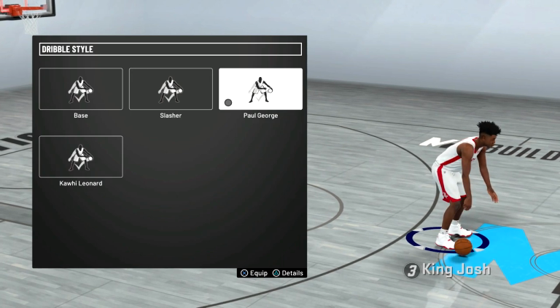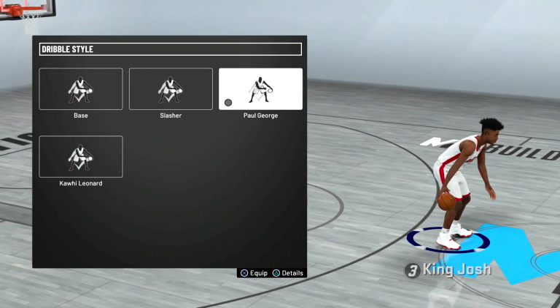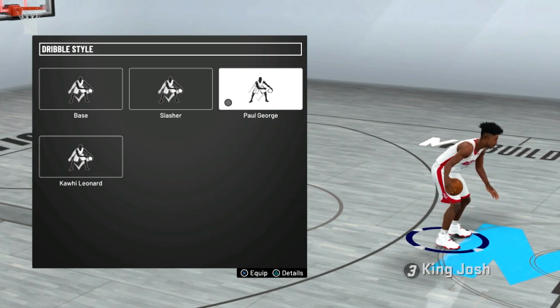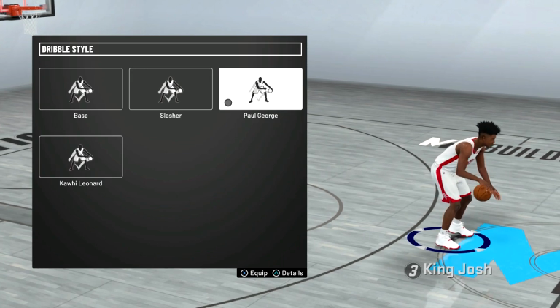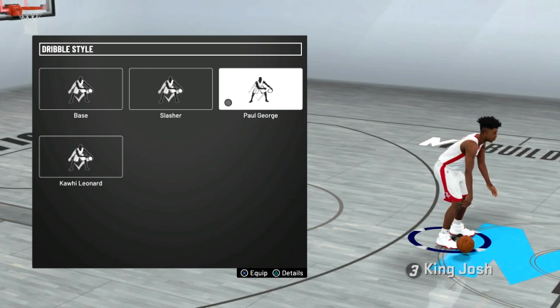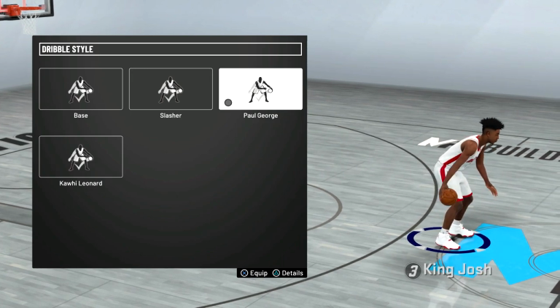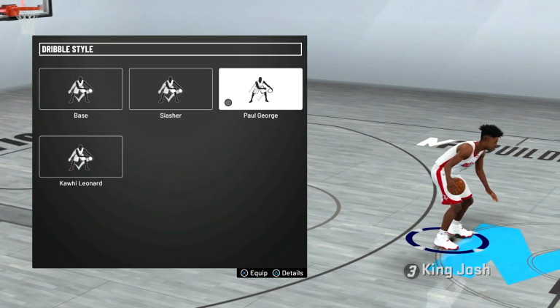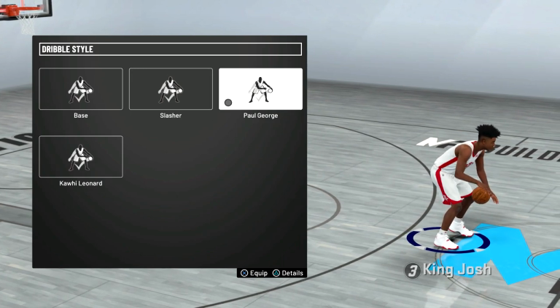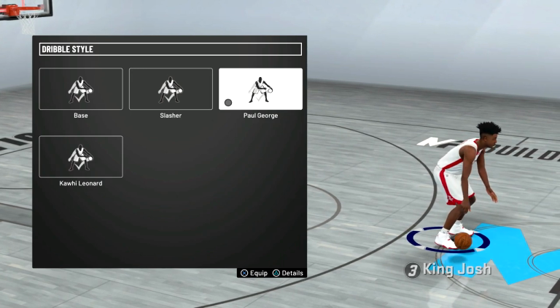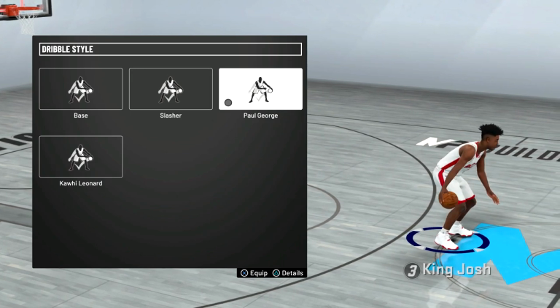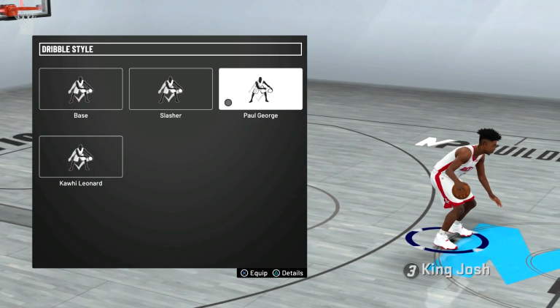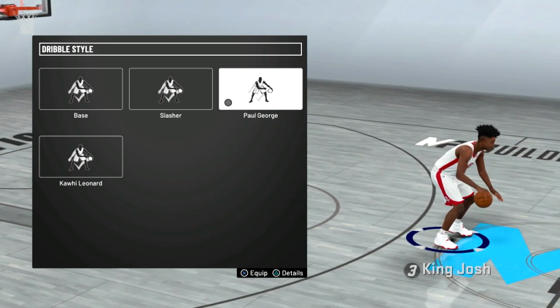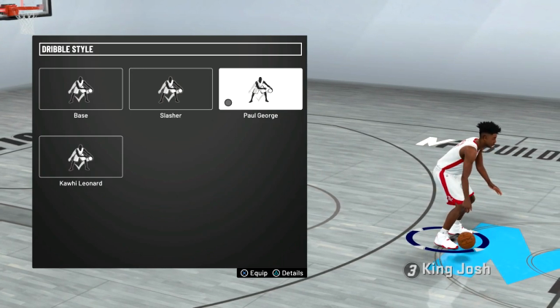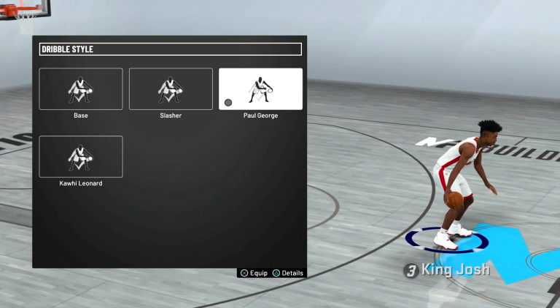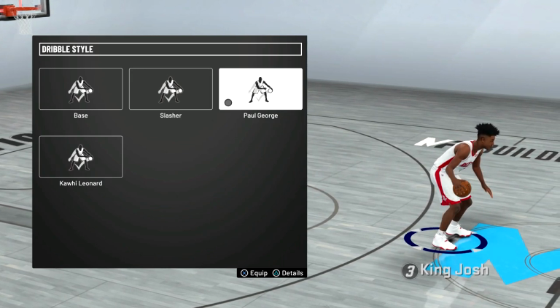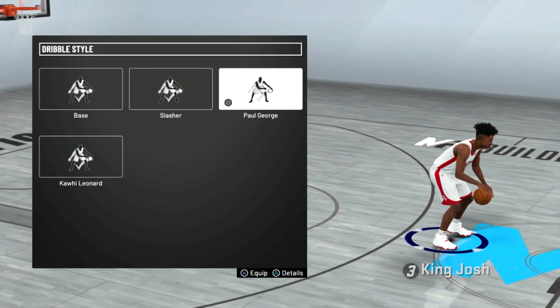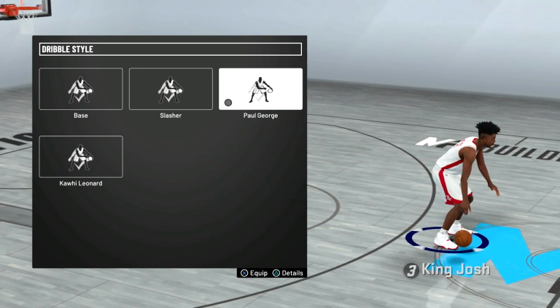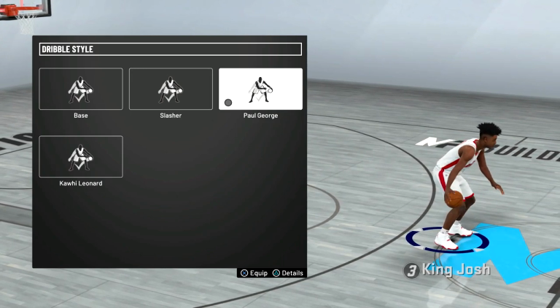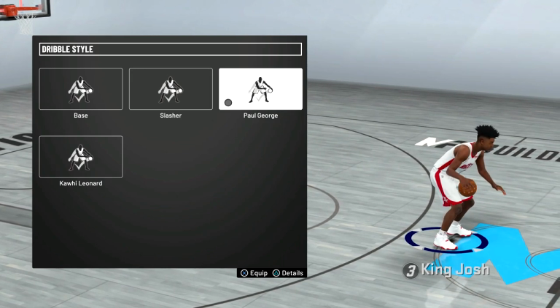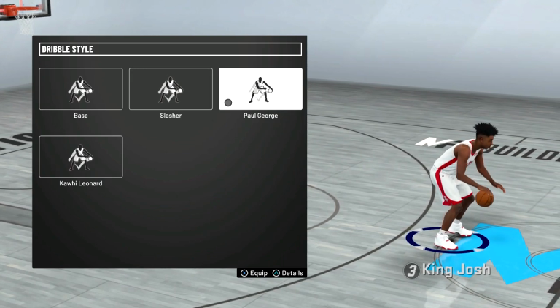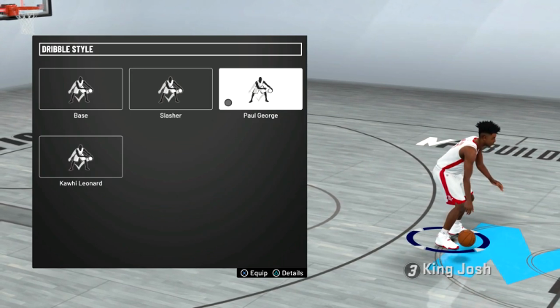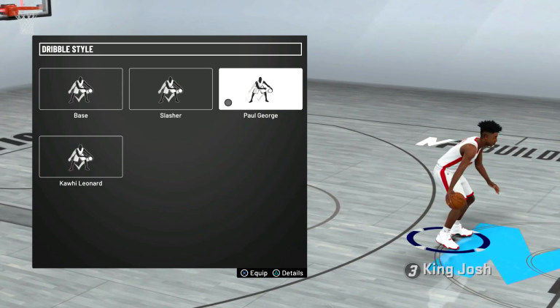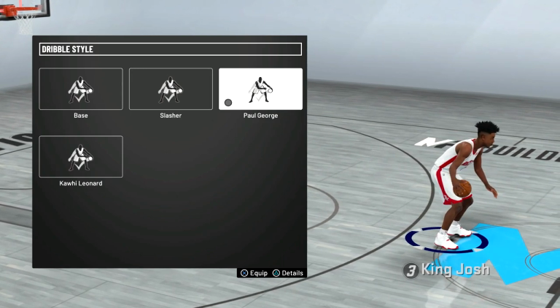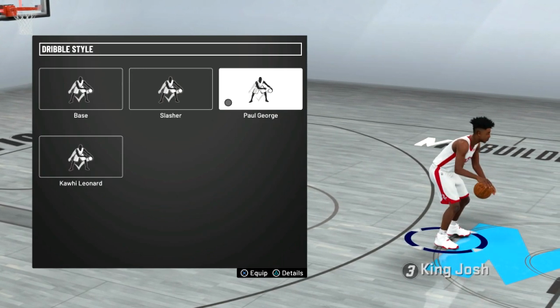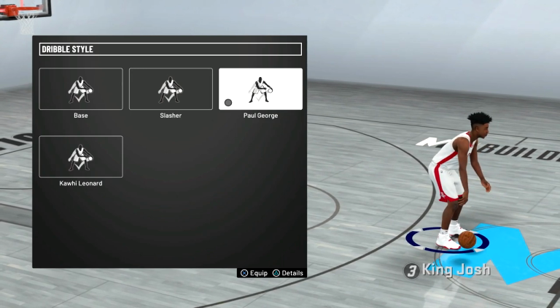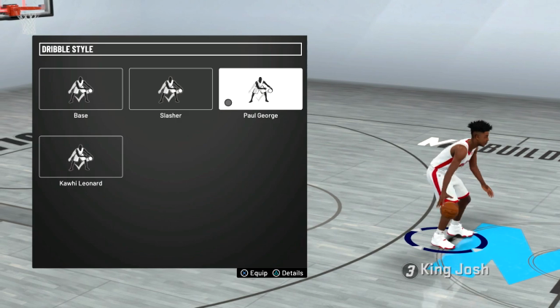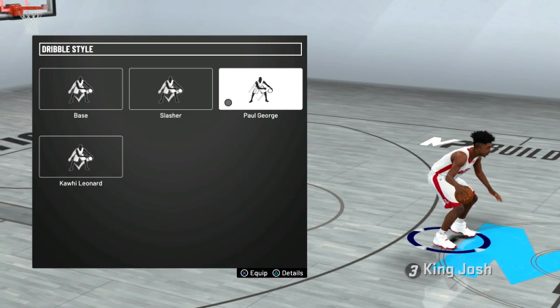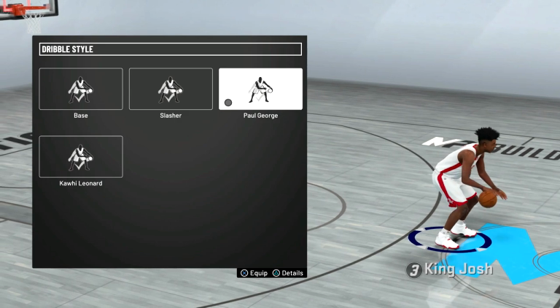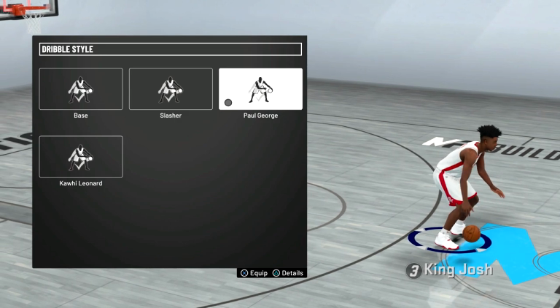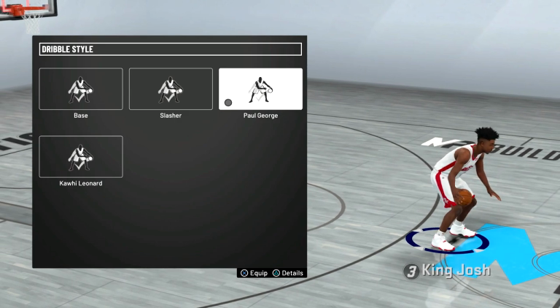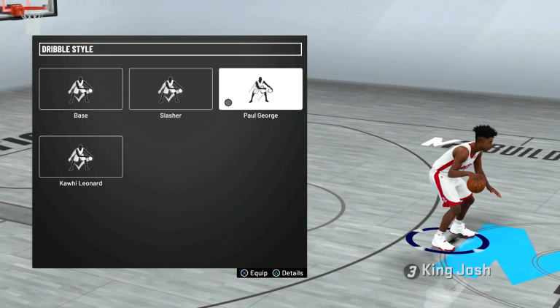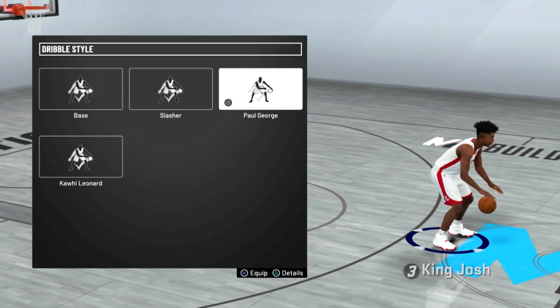I think Paul George is the best, but if you end up not liking the Paul George dribble style, I would go with Kawhi Leonard.